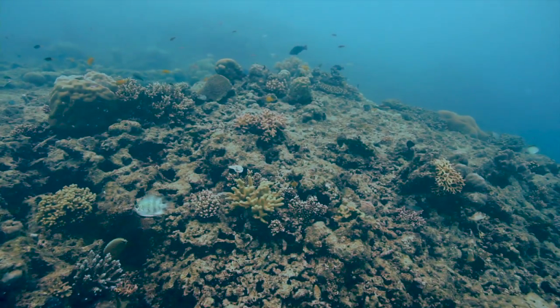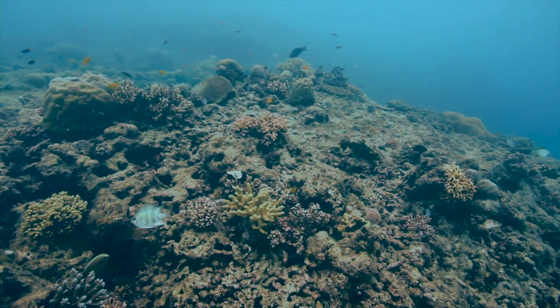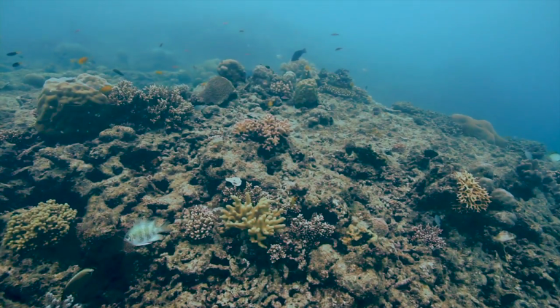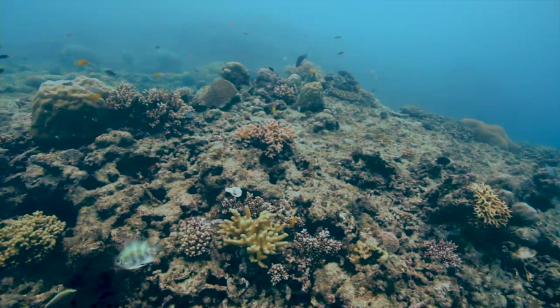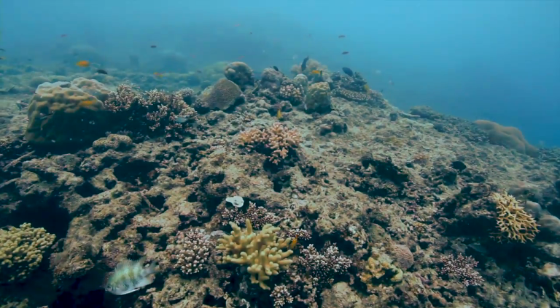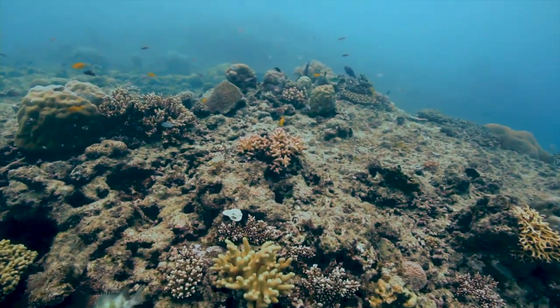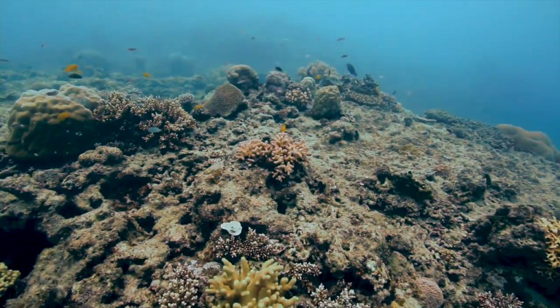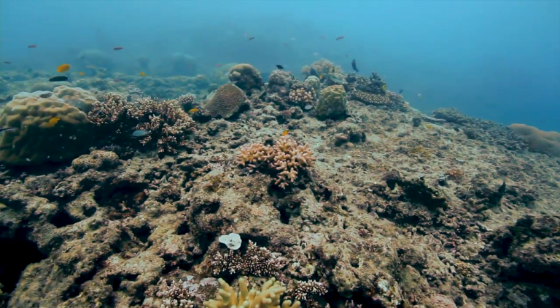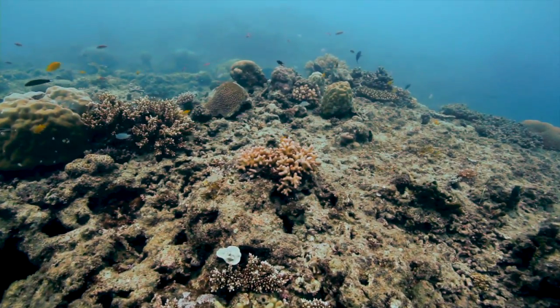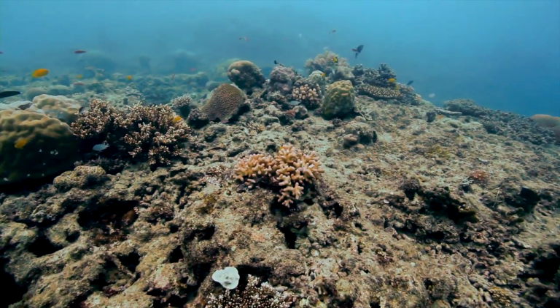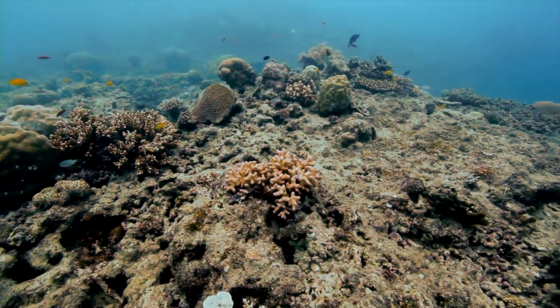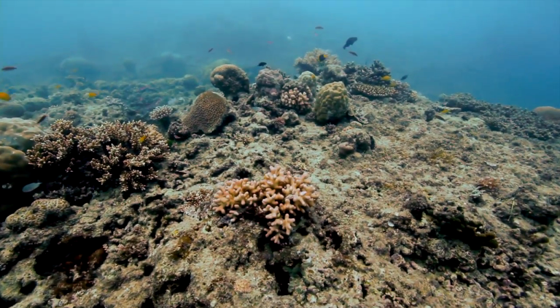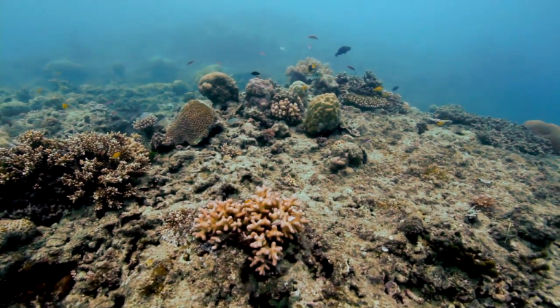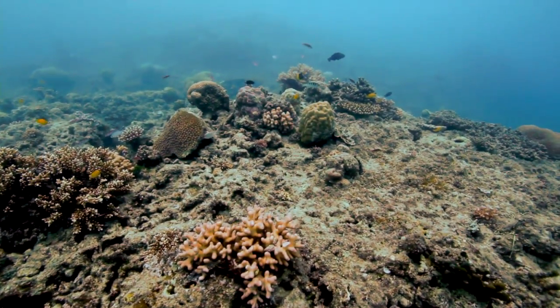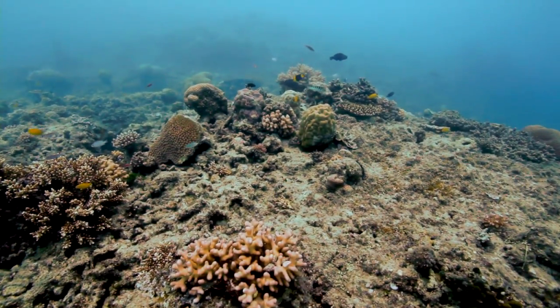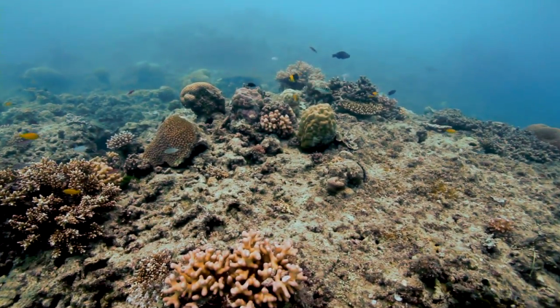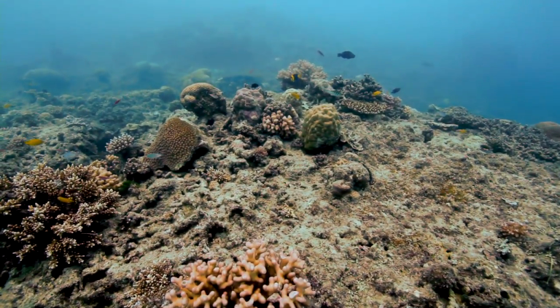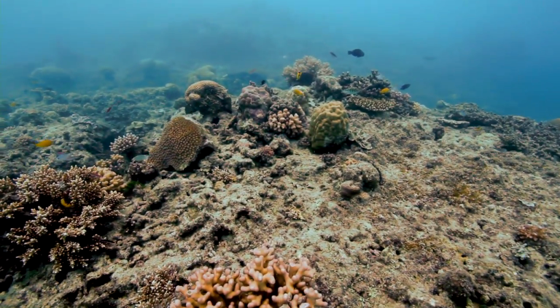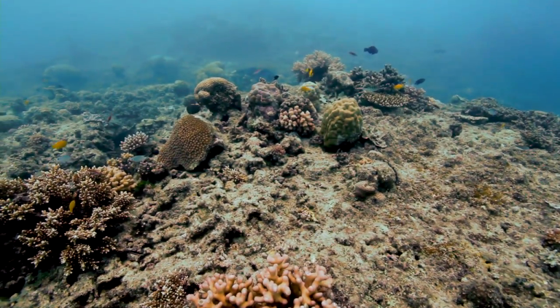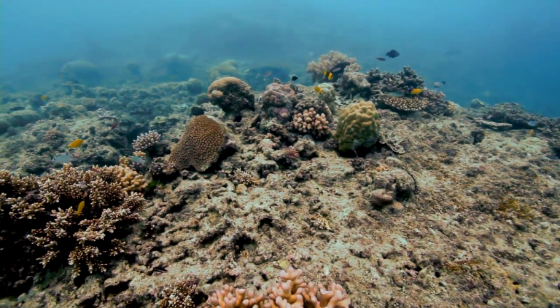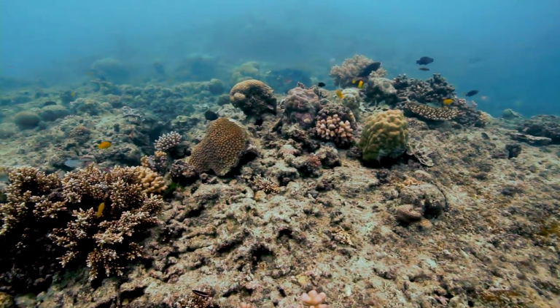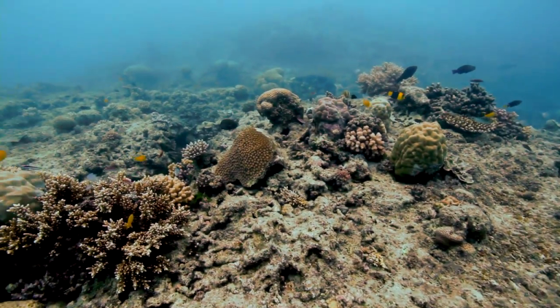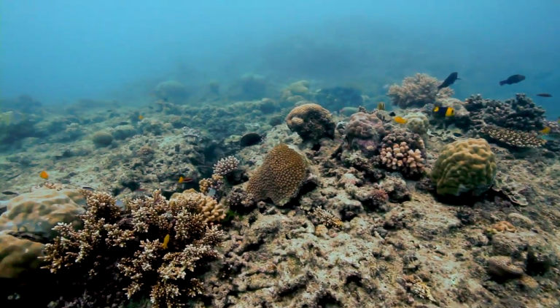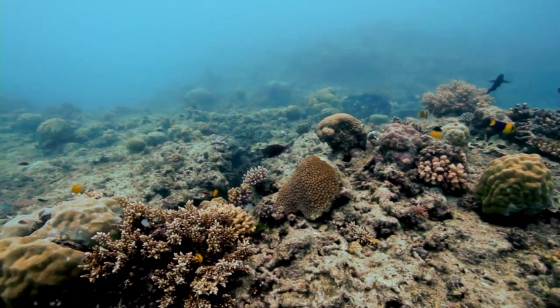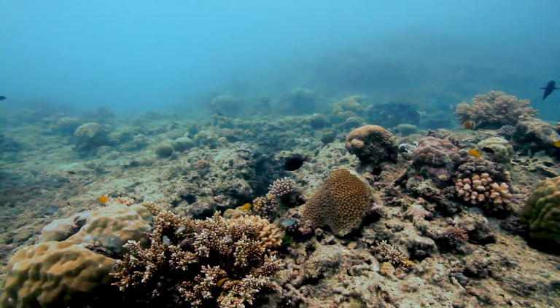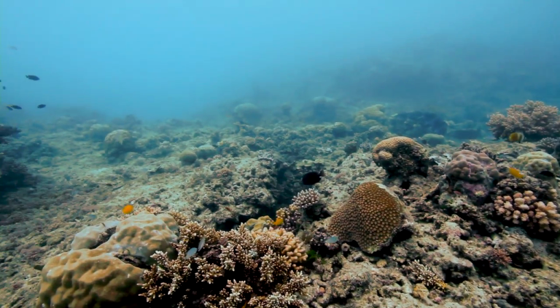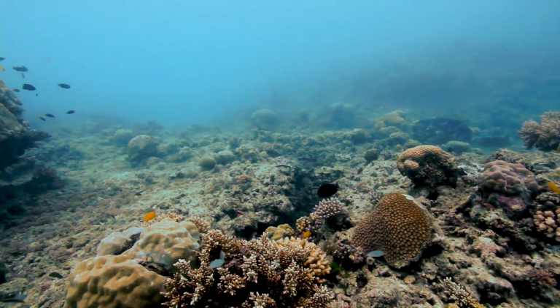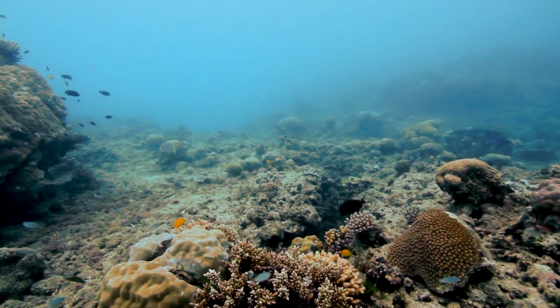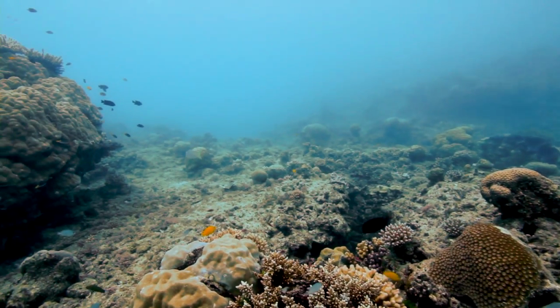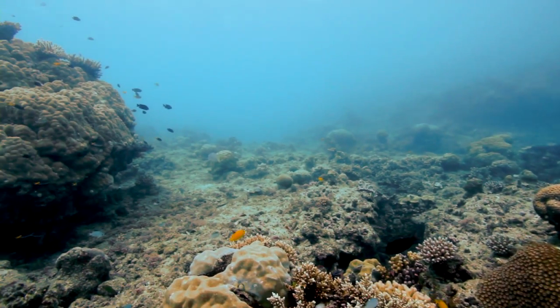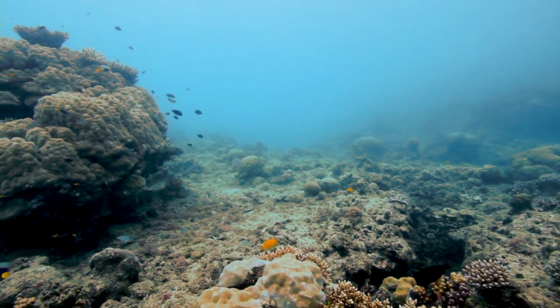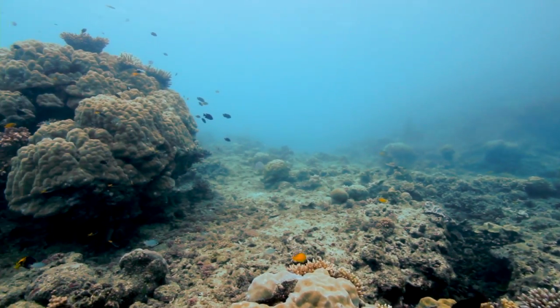But how do they find the reef? One potential navigational cue that they may use is the reef's soundscape, which sounds like this.